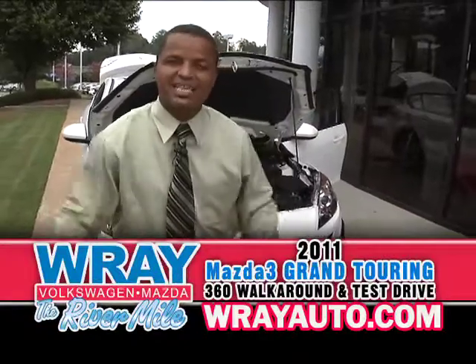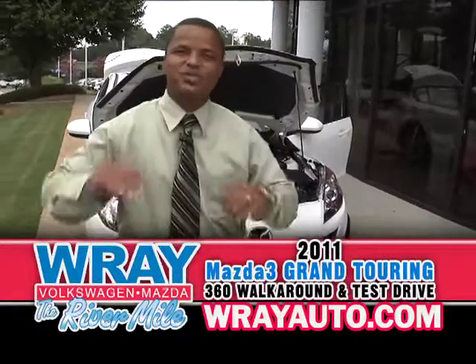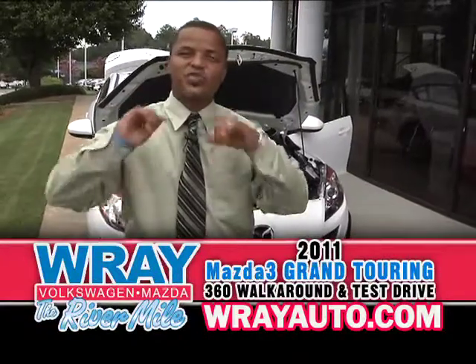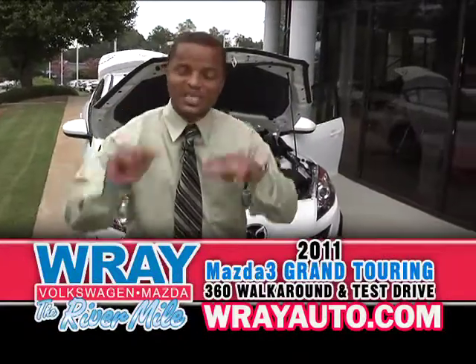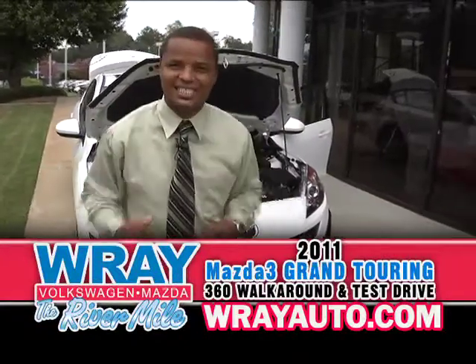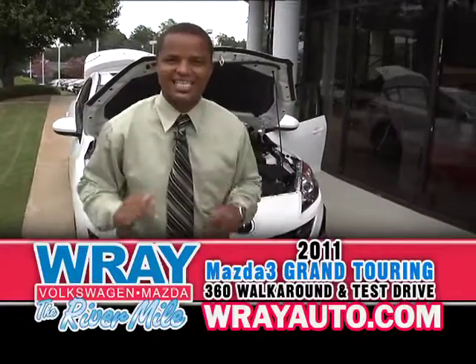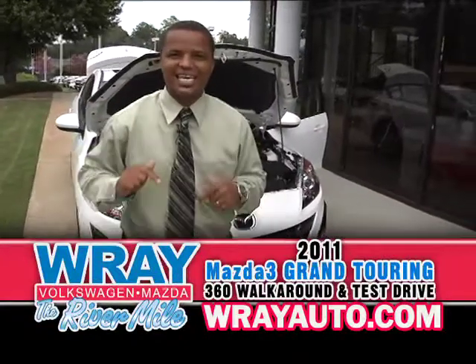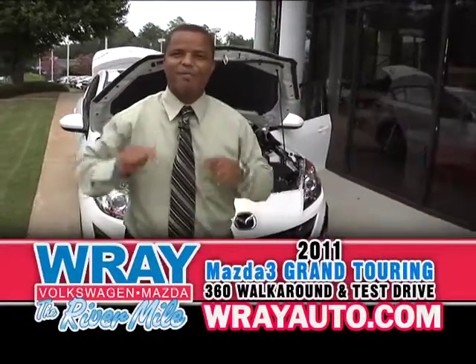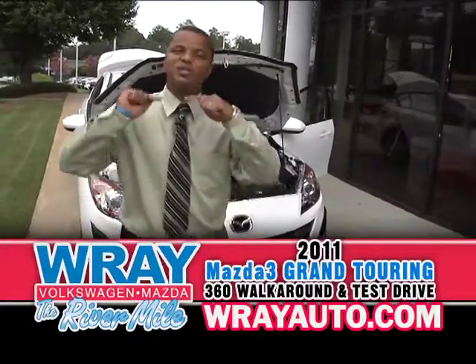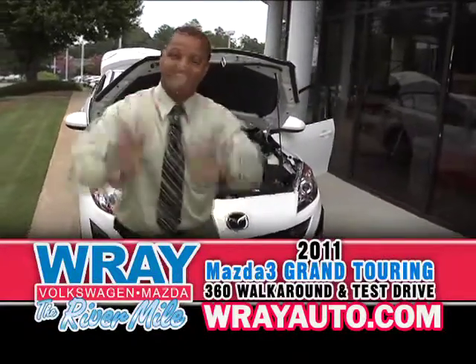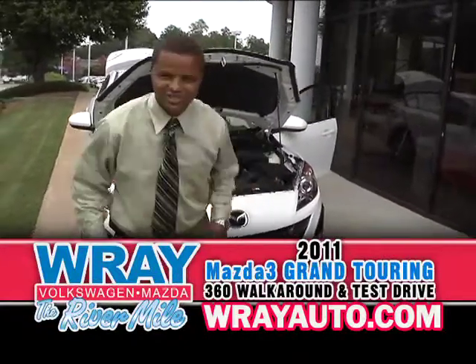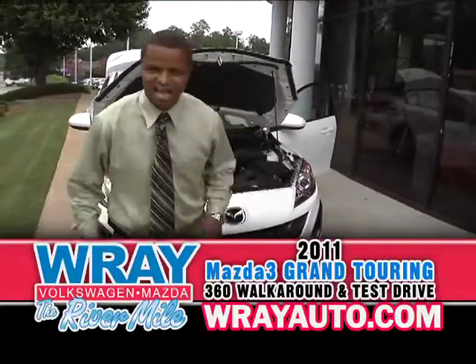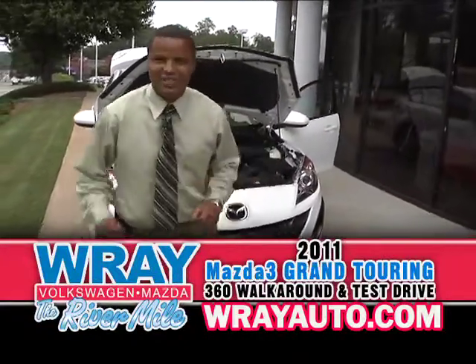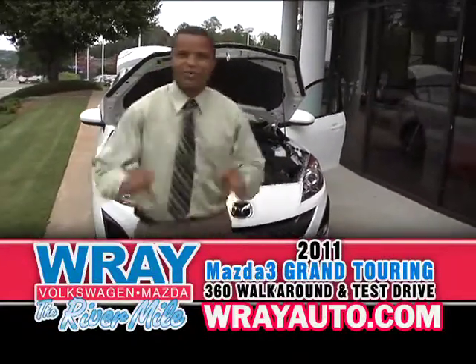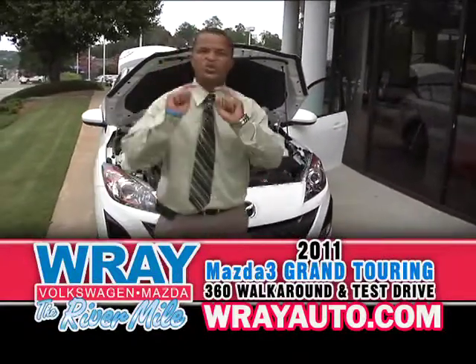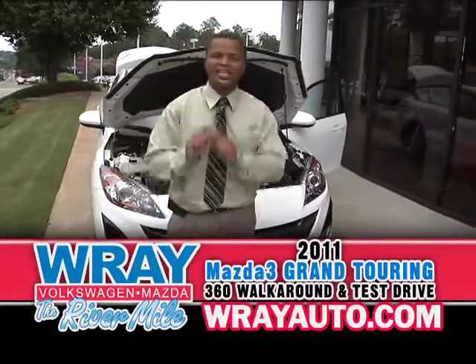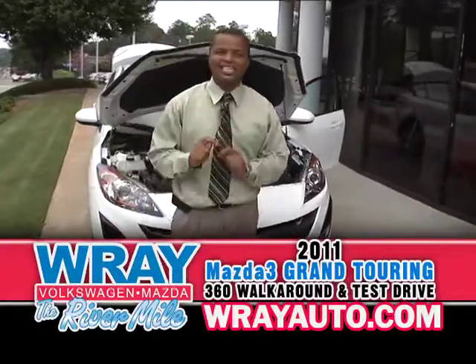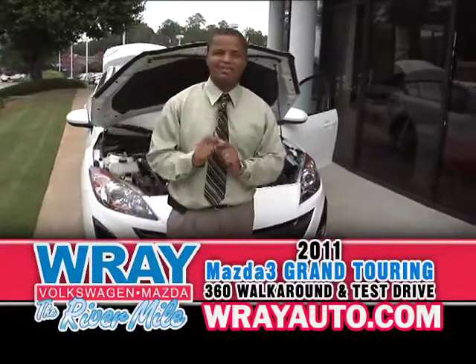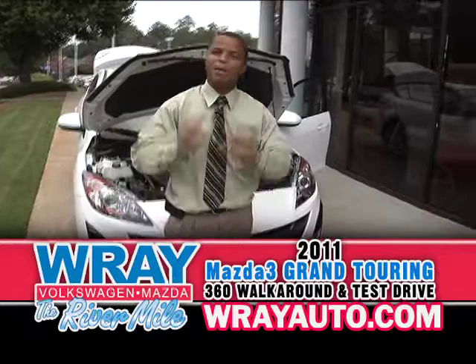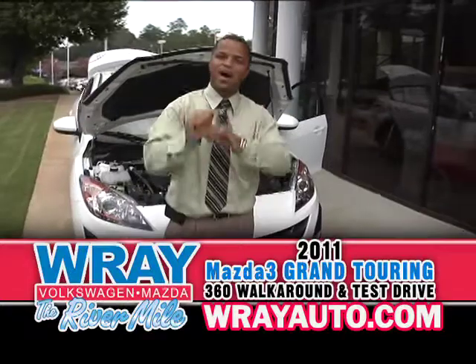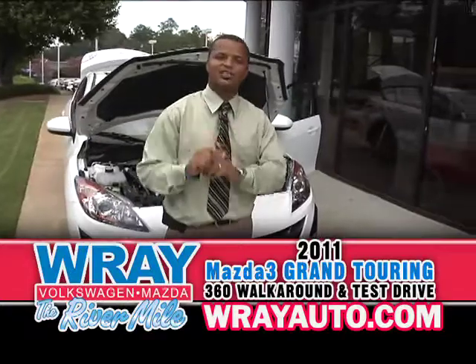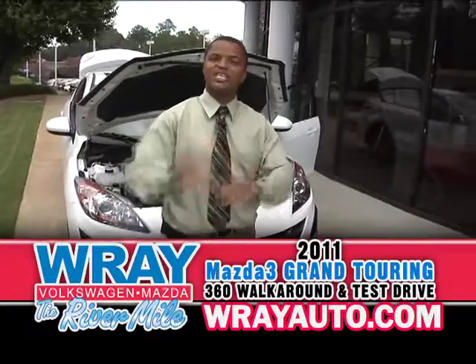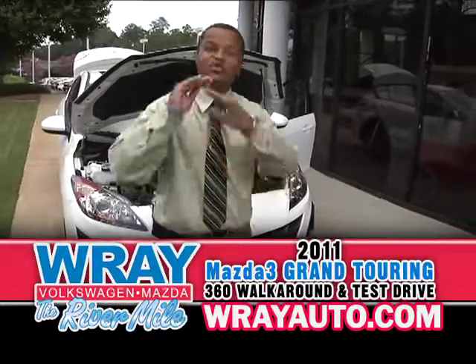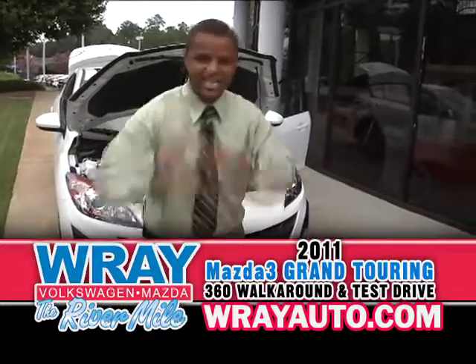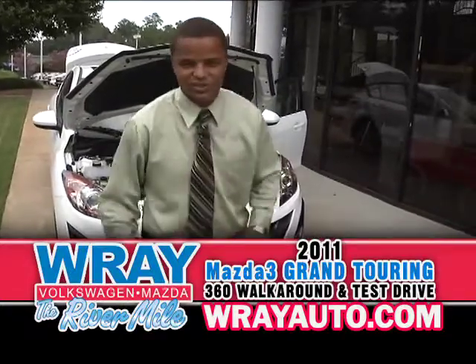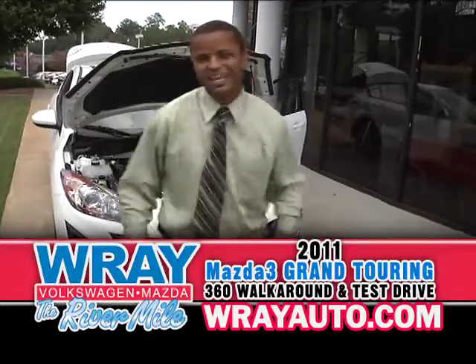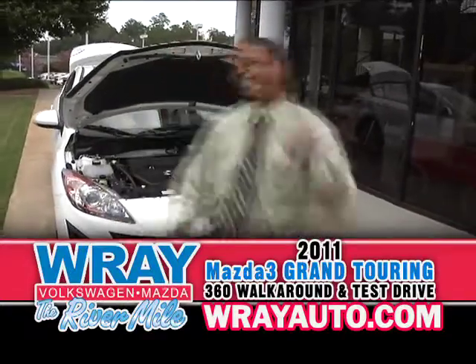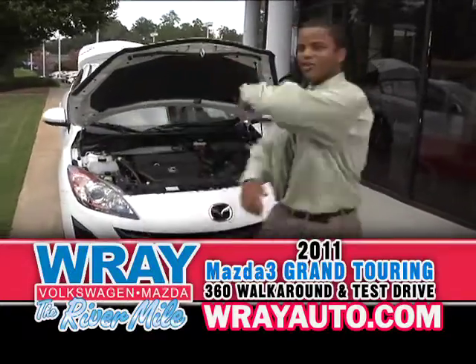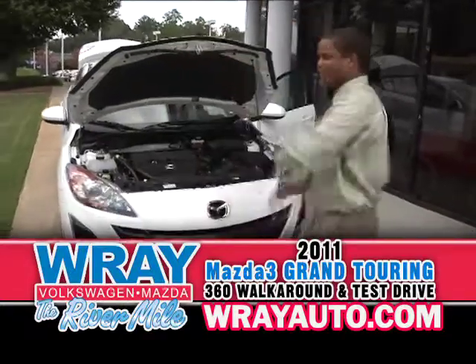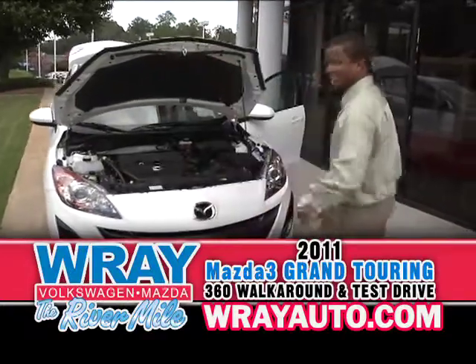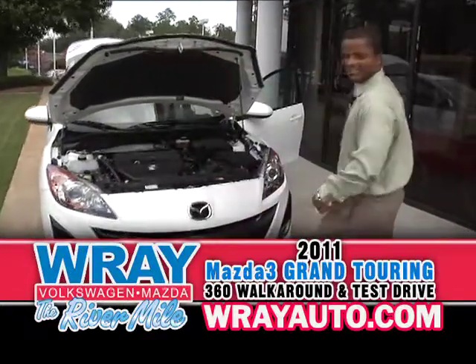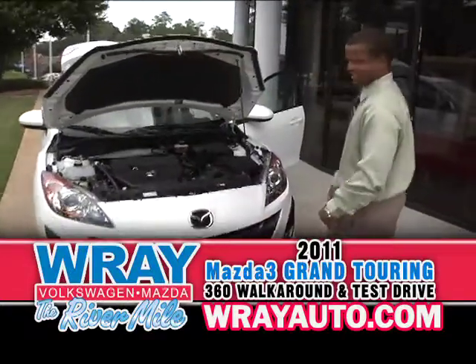Back again with Action Jackson. We're here today doing a 360 before we do the test drive on the 2011 Mazda 3 Grand Touring. Come on over, let's take a look at this.